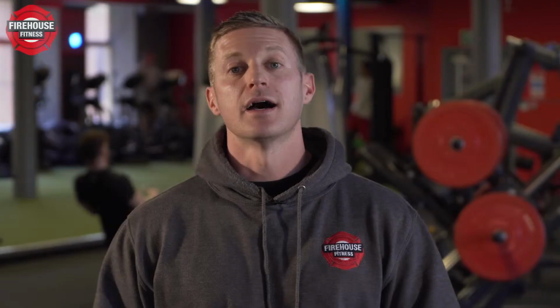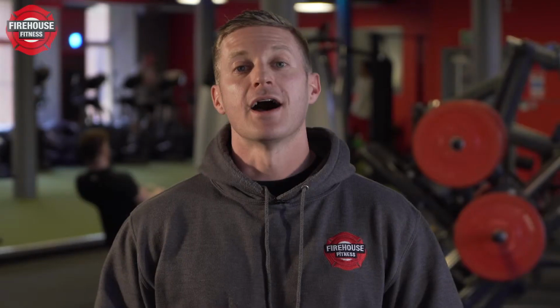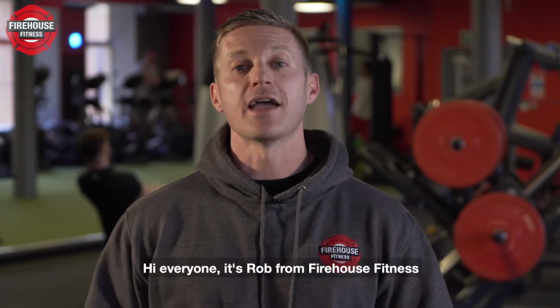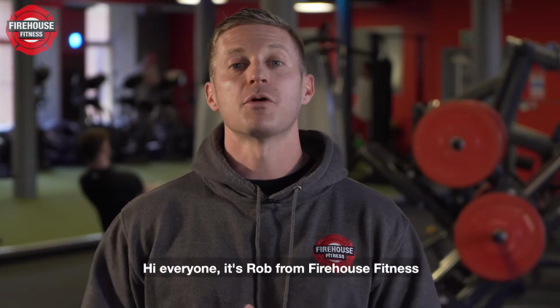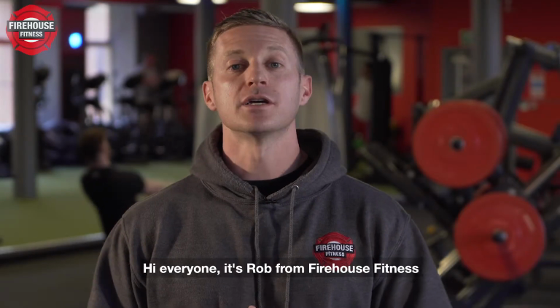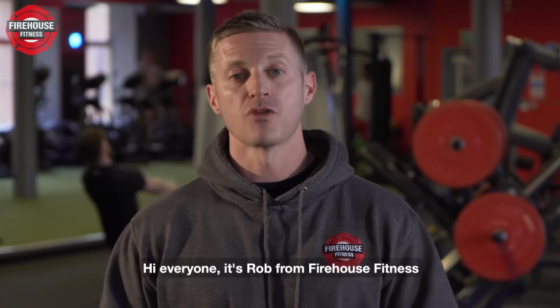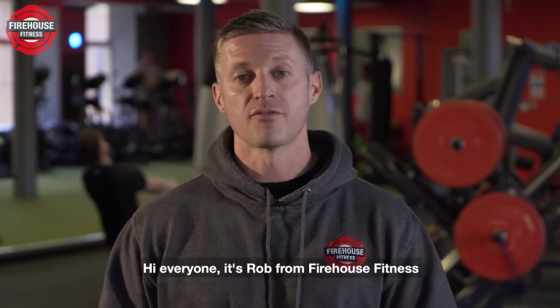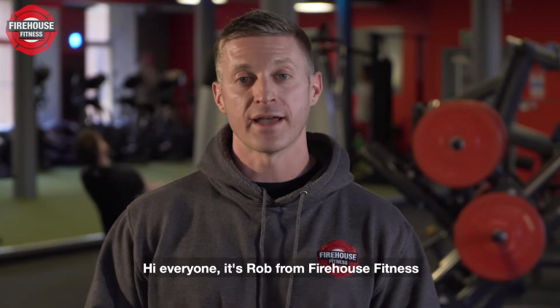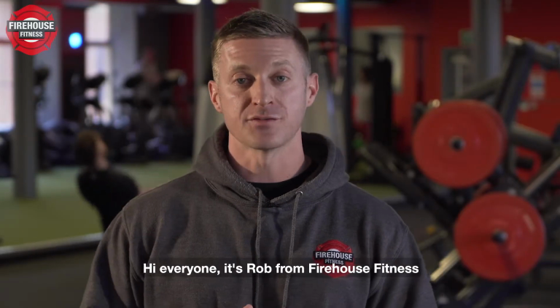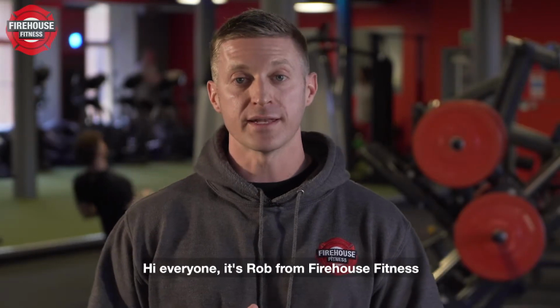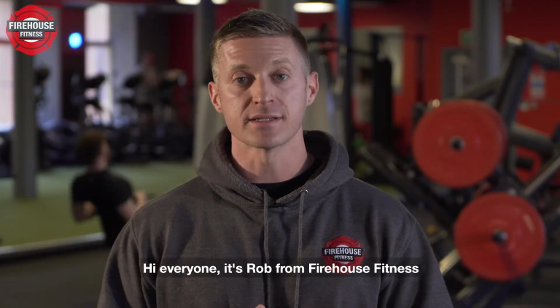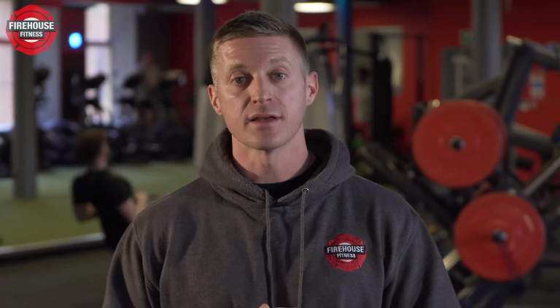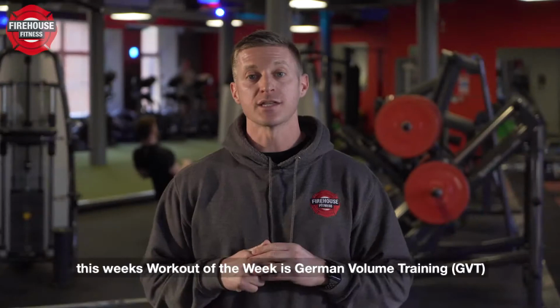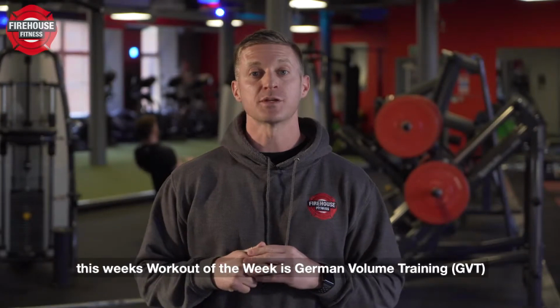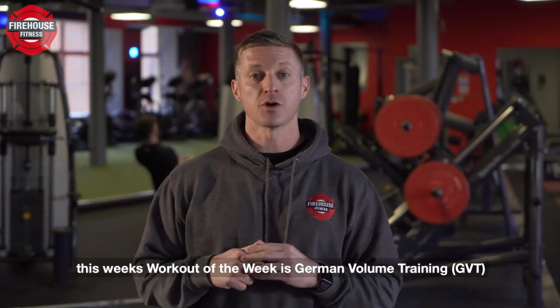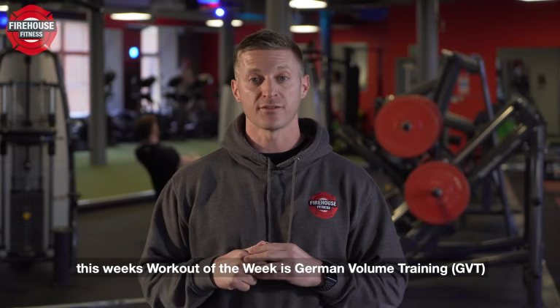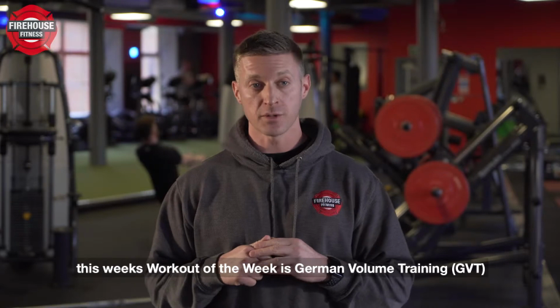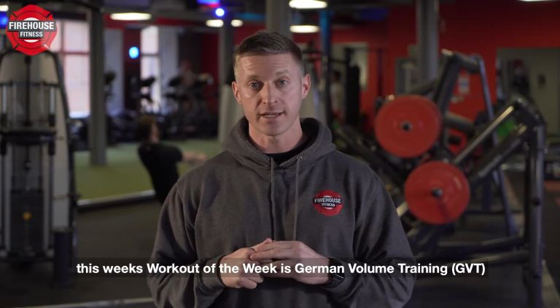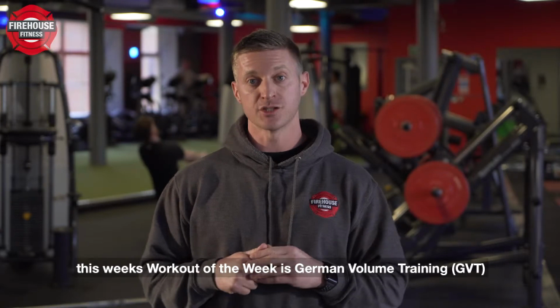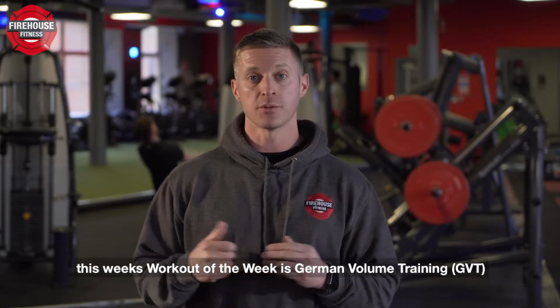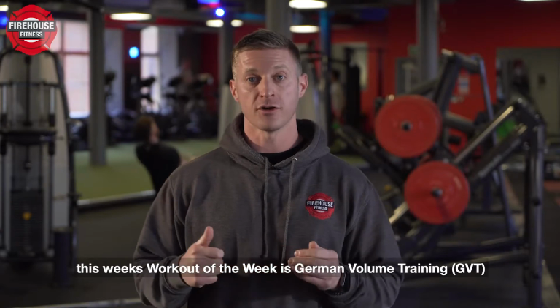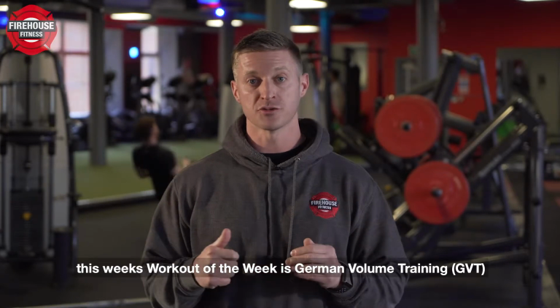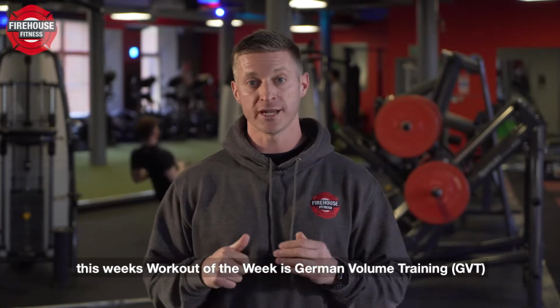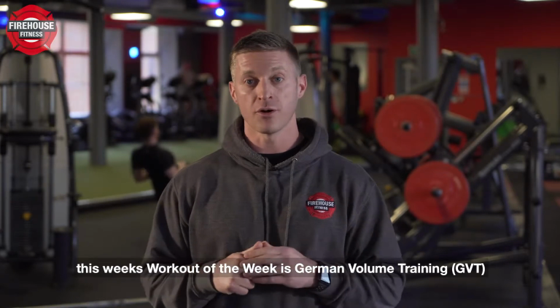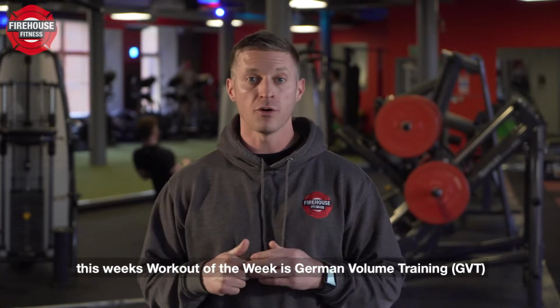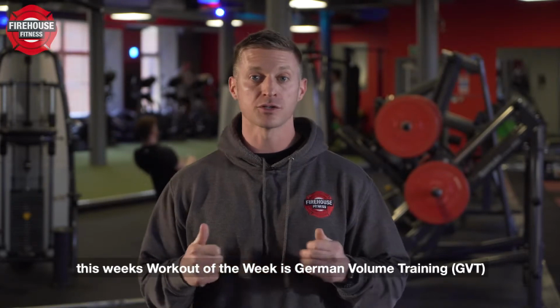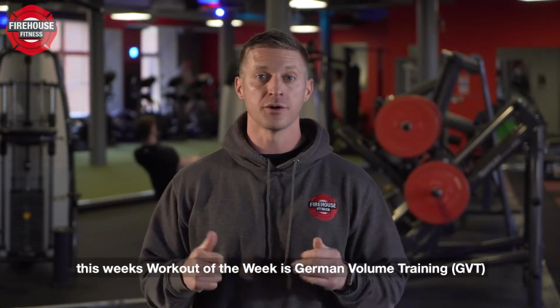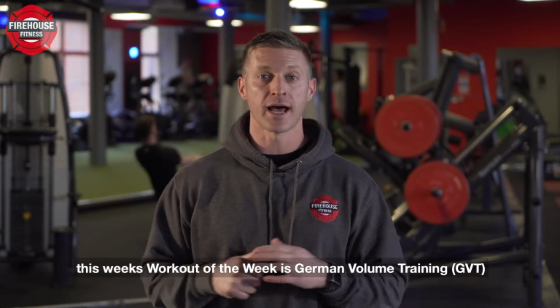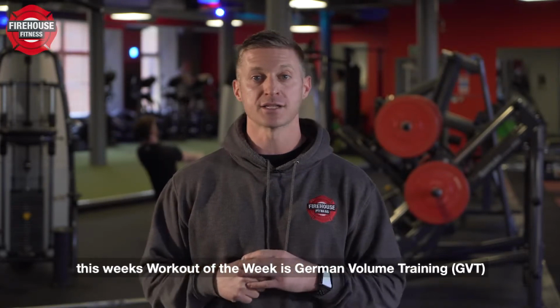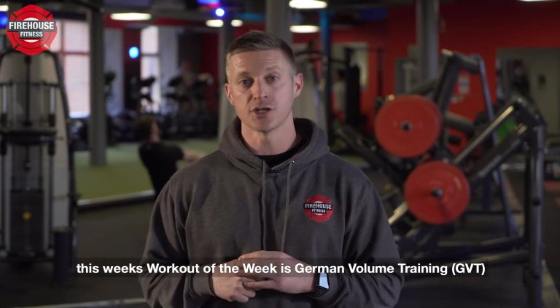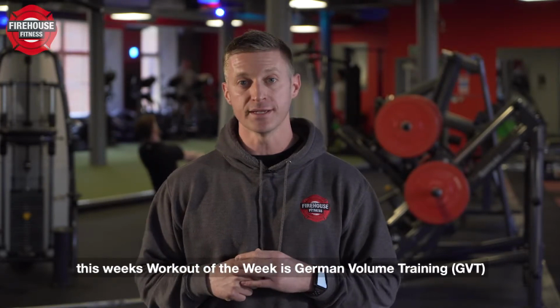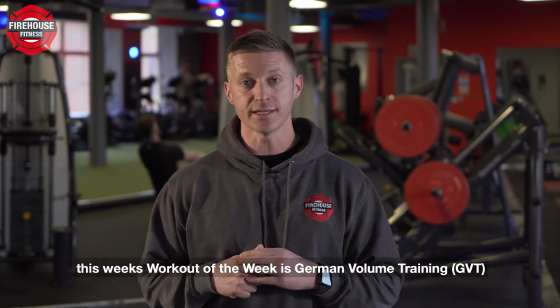Hi everyone, it's Rob from Firehouse Fitness. This week's workout of the week is German Volume Training, also known as GVT.